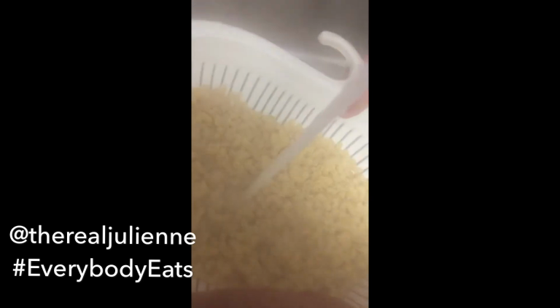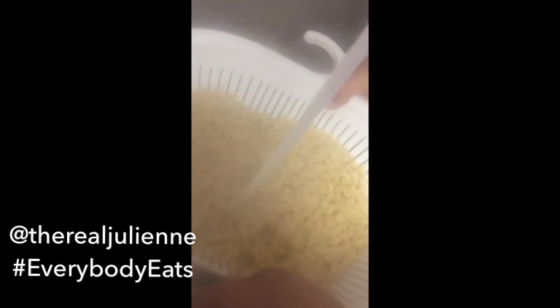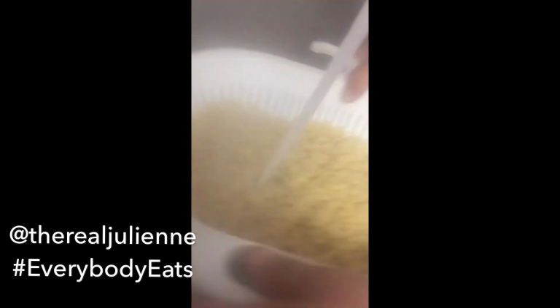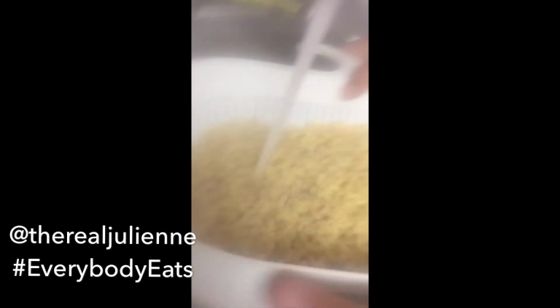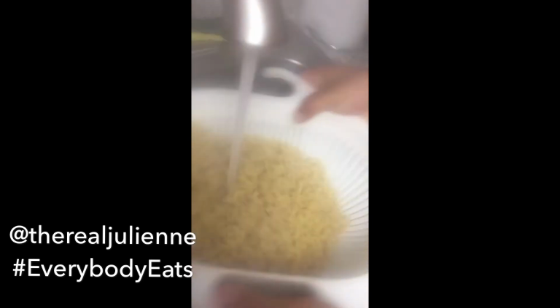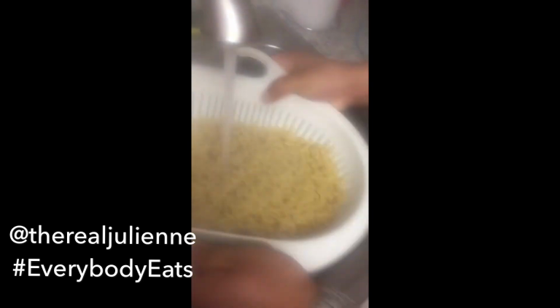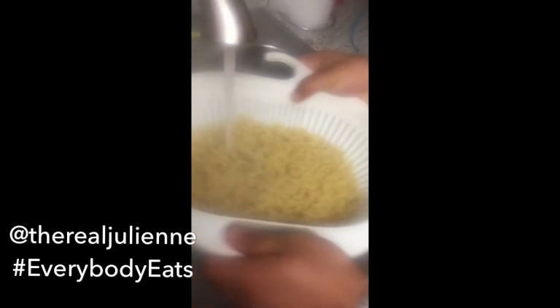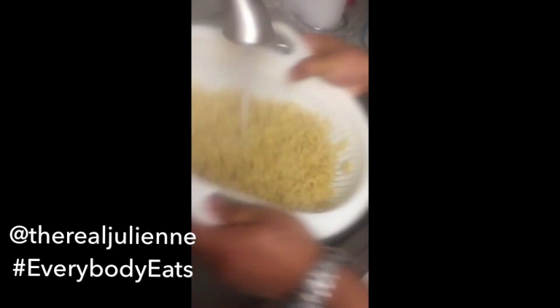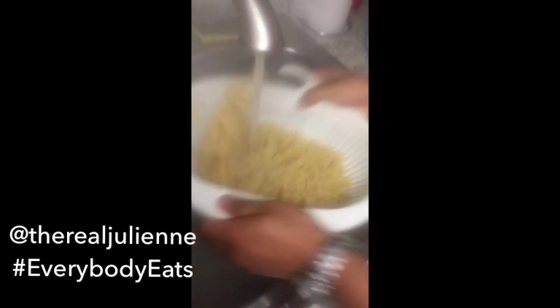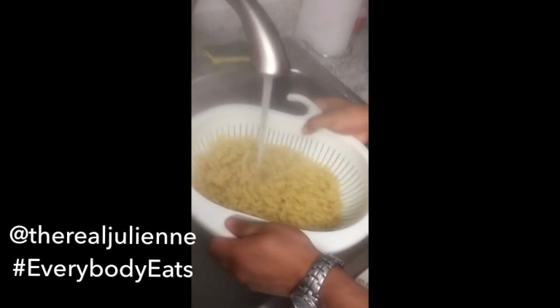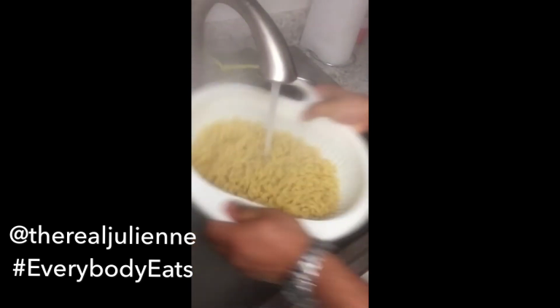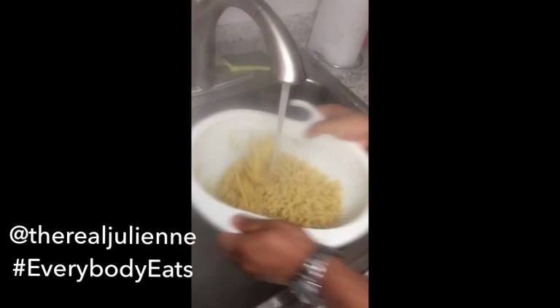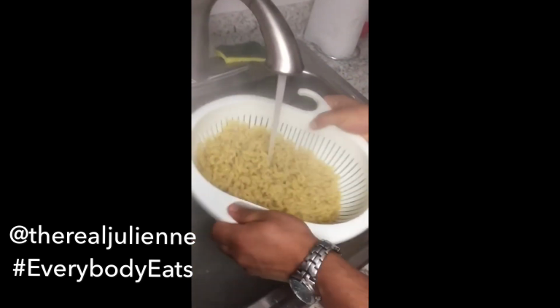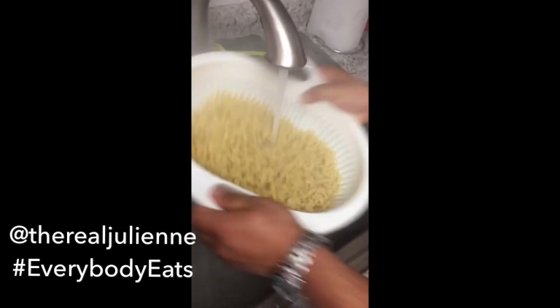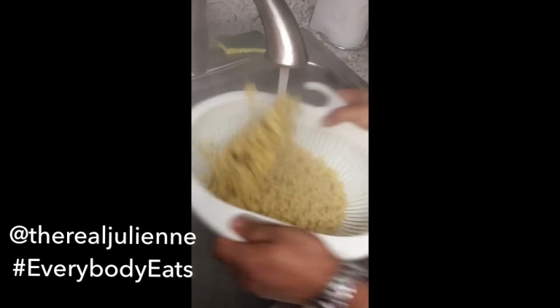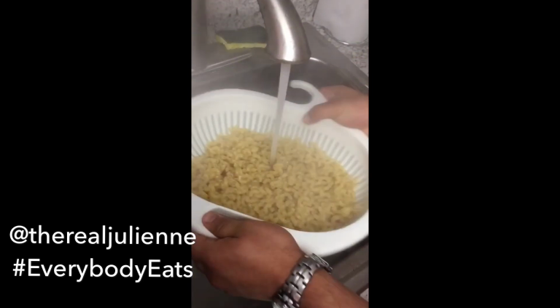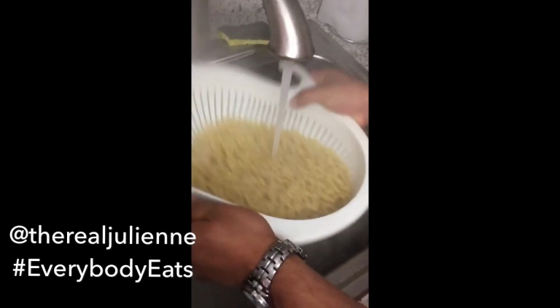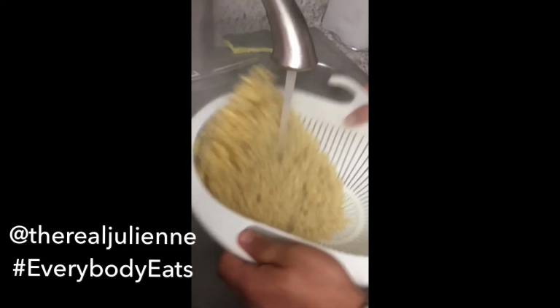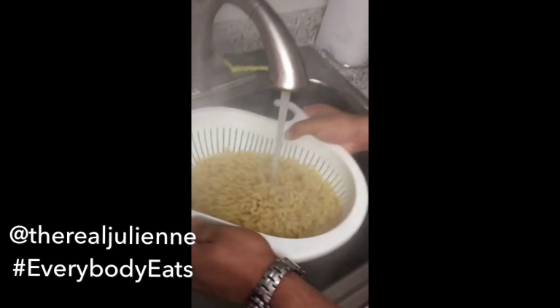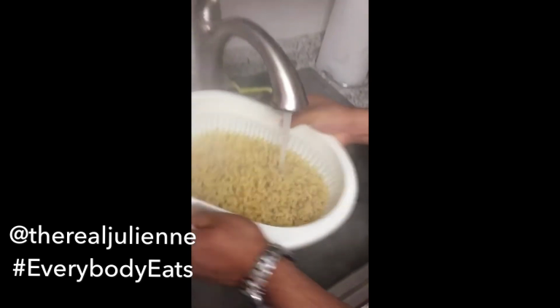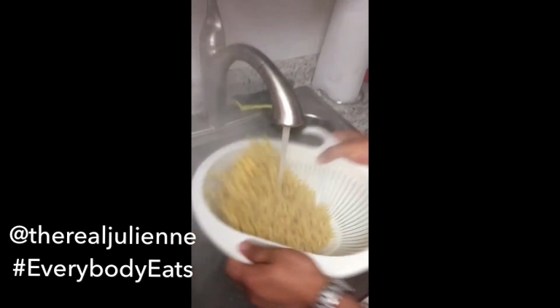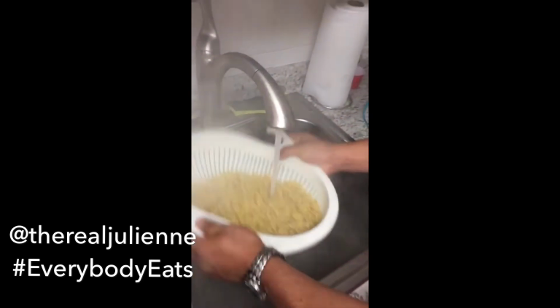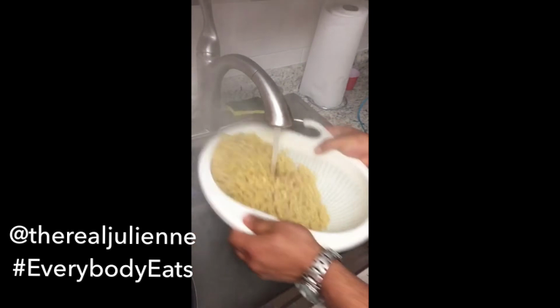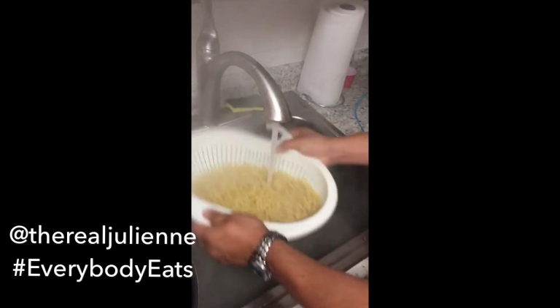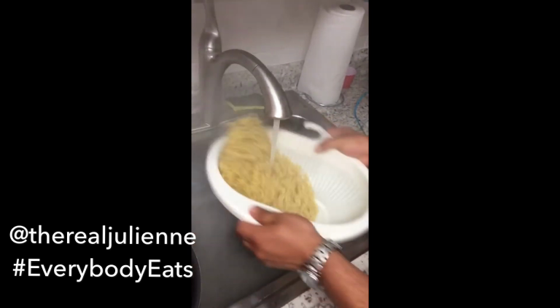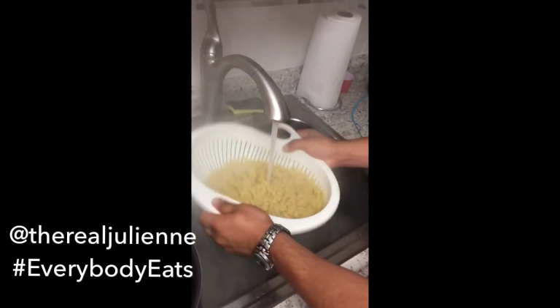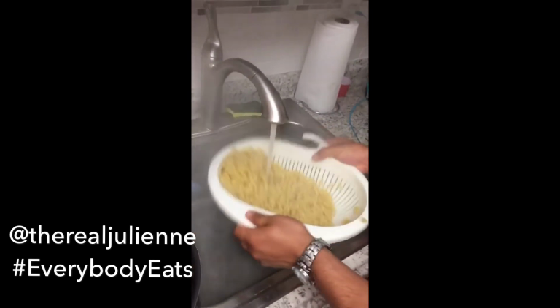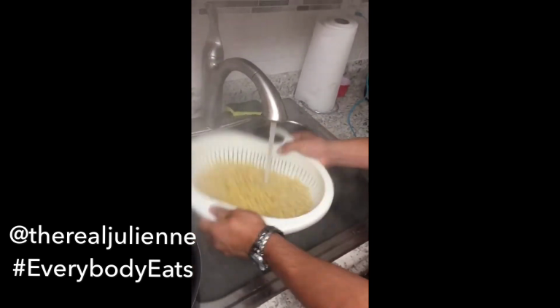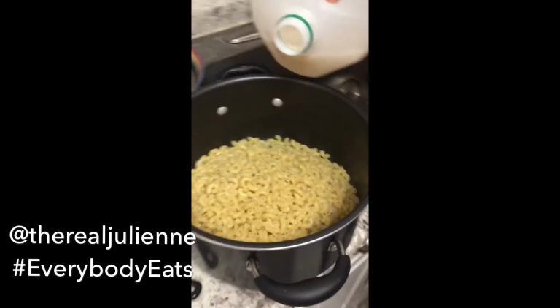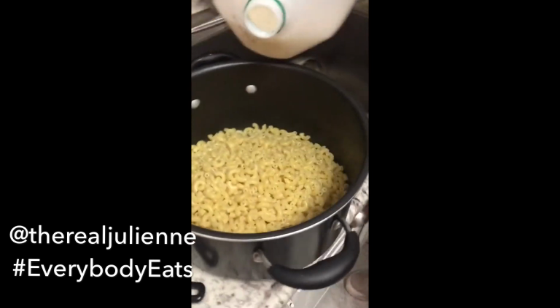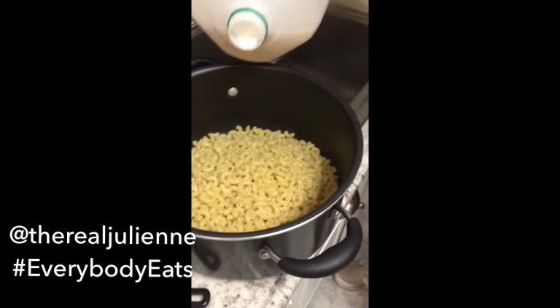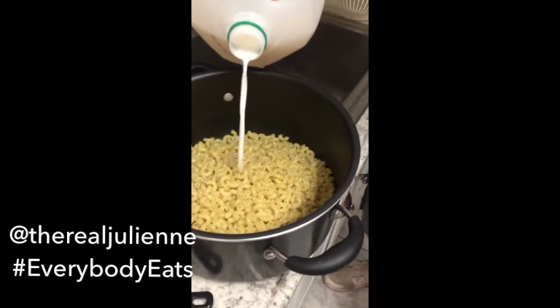Once that gets to the al dente type — we're going to bite onto it and it's not all the way cooked, but it's almost there.